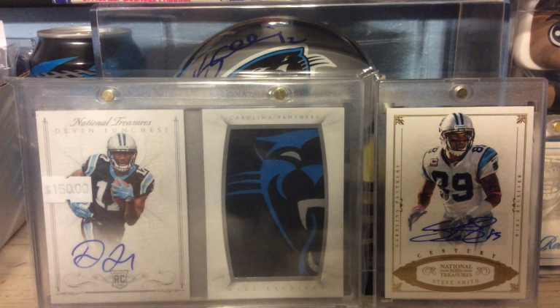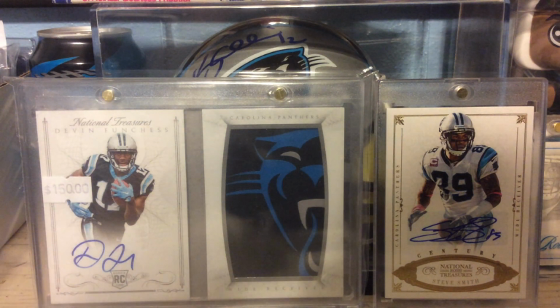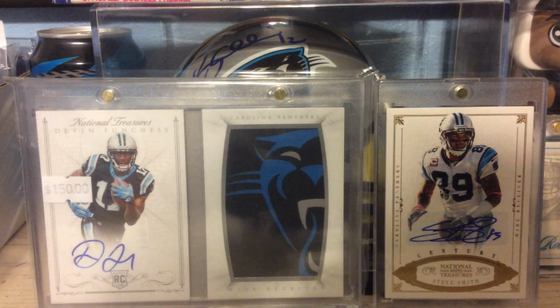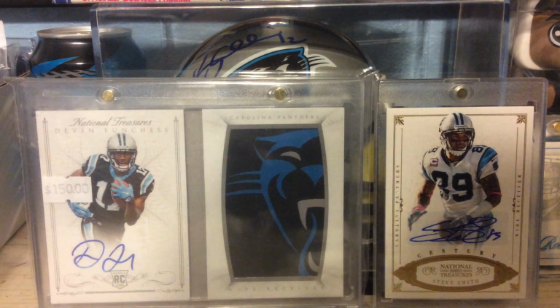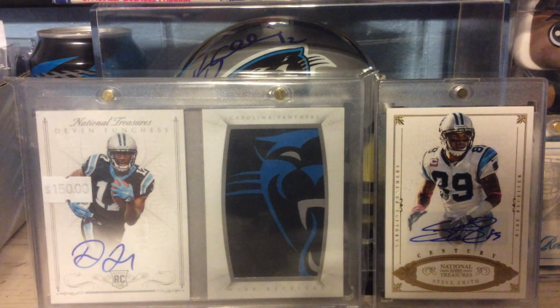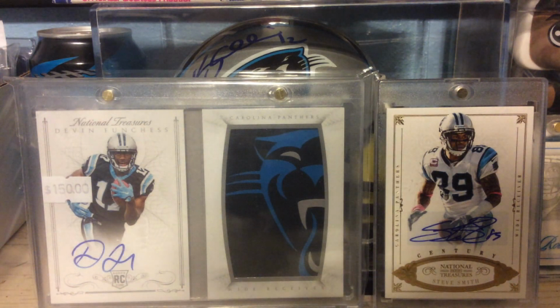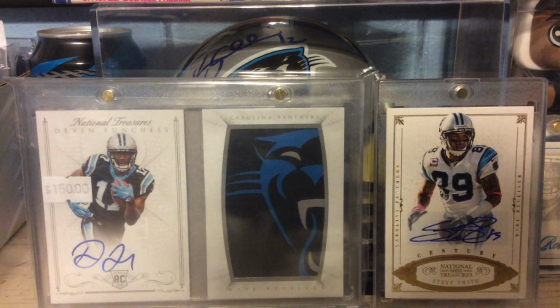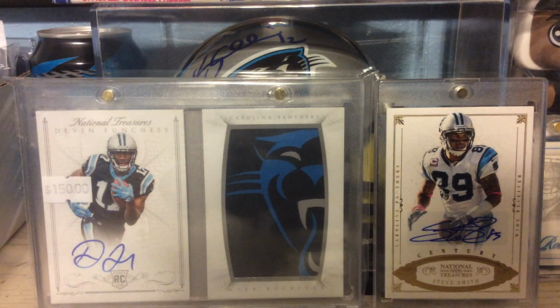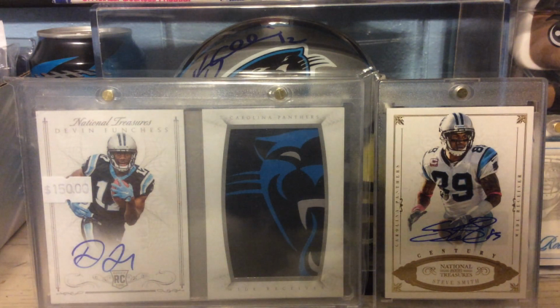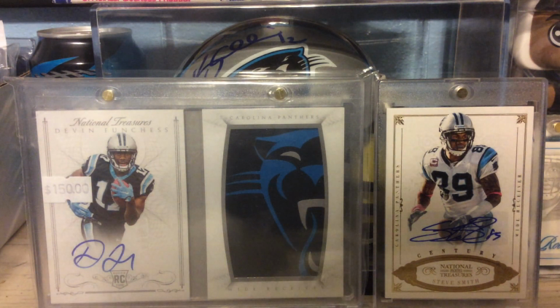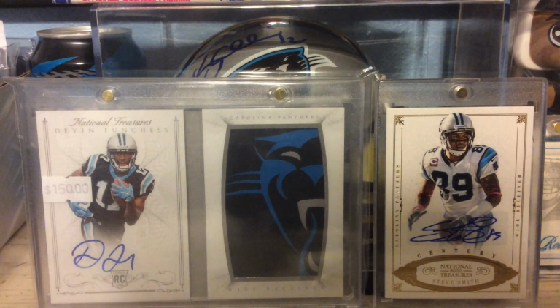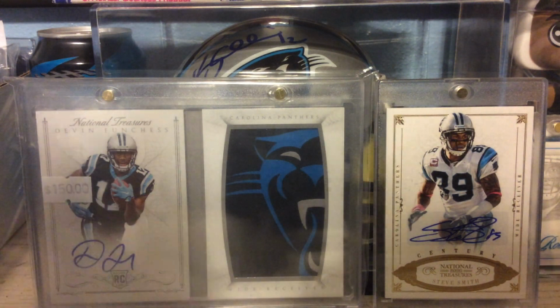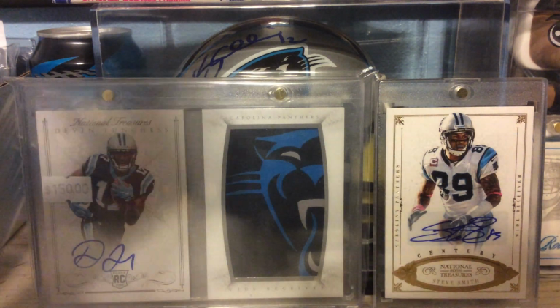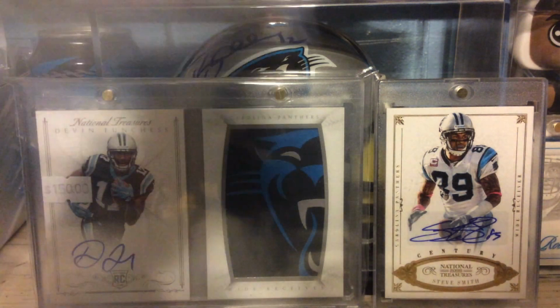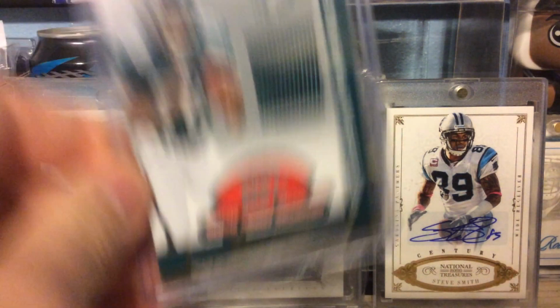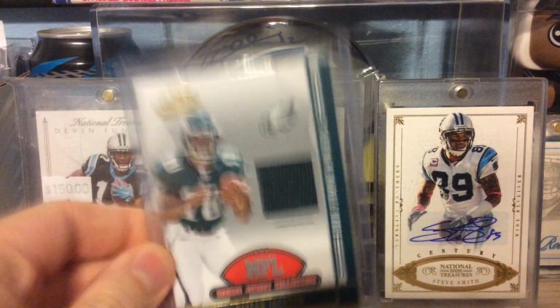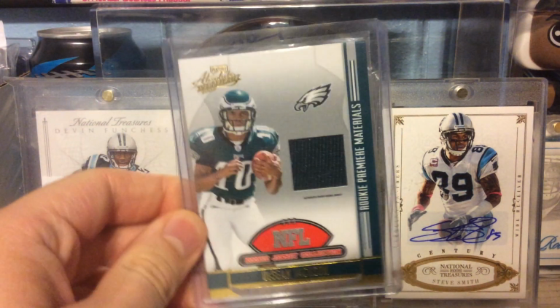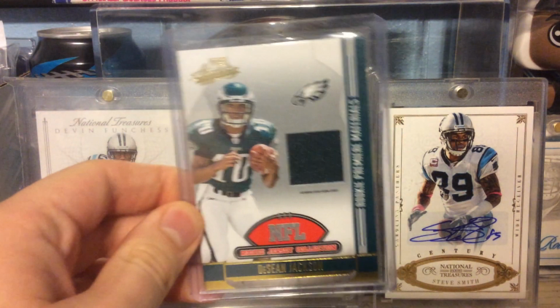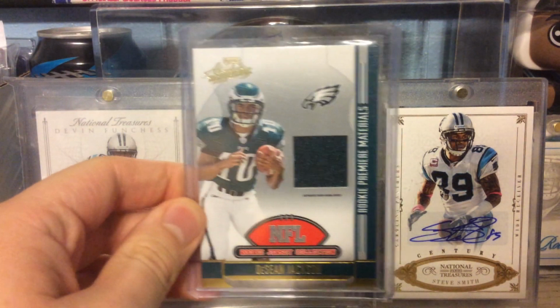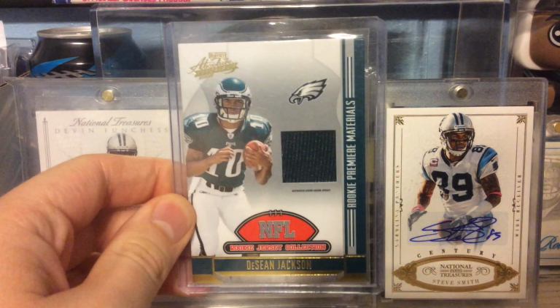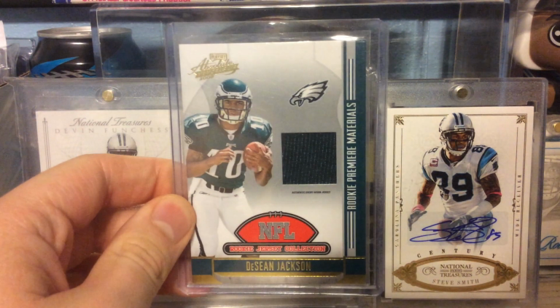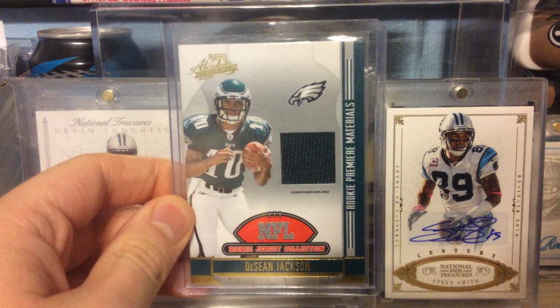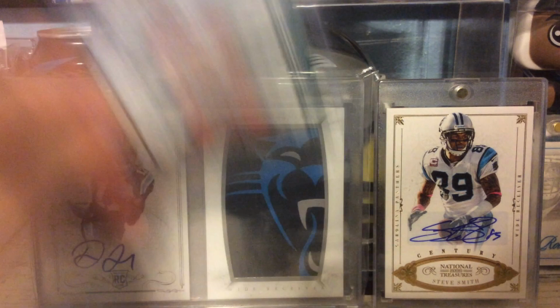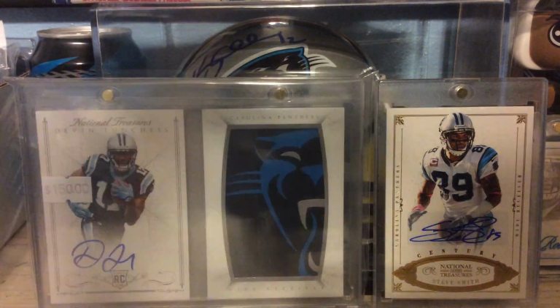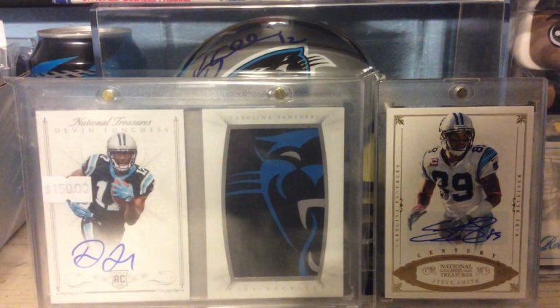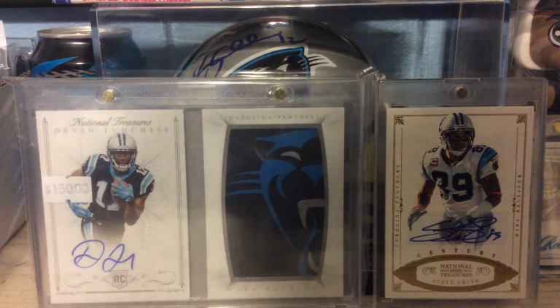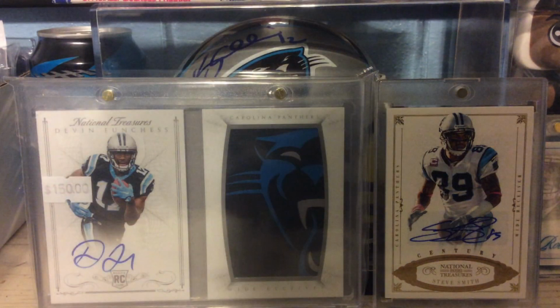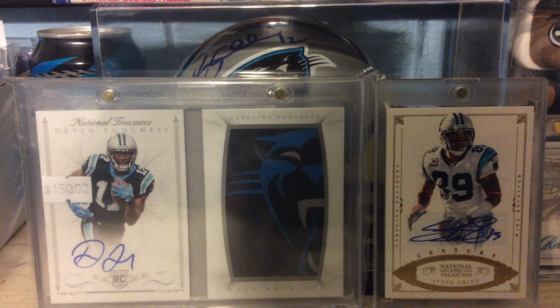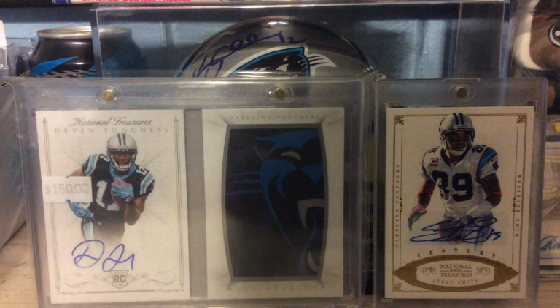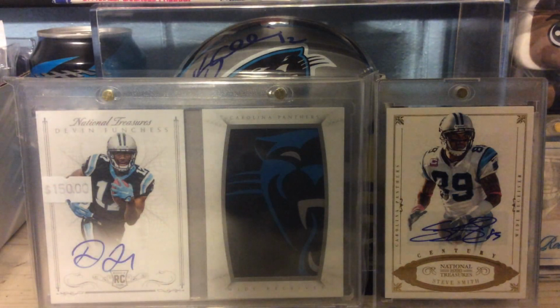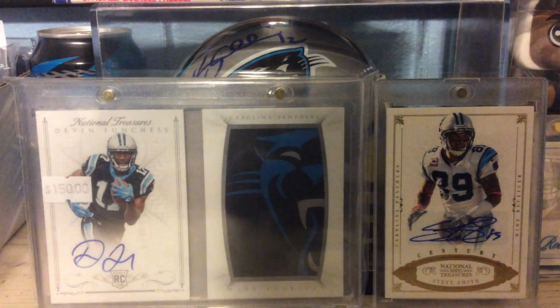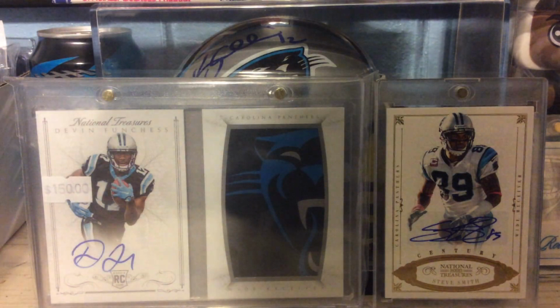Out of 2008 Absolute Memorabilia, this is a Rookie Relic of D-Jax. That's not numbered.